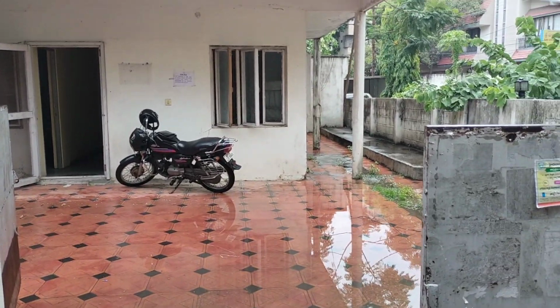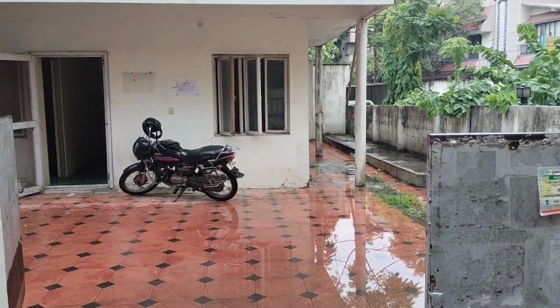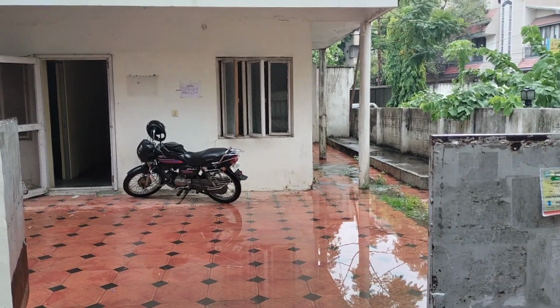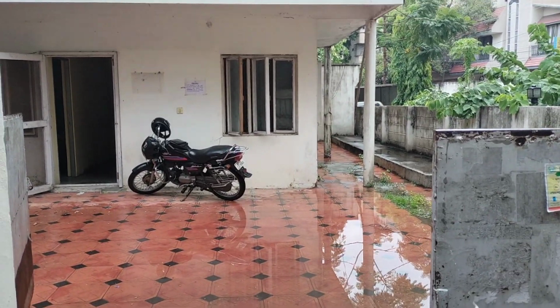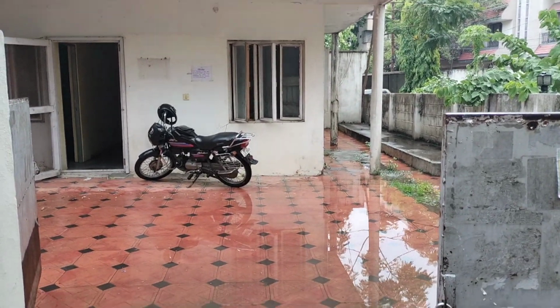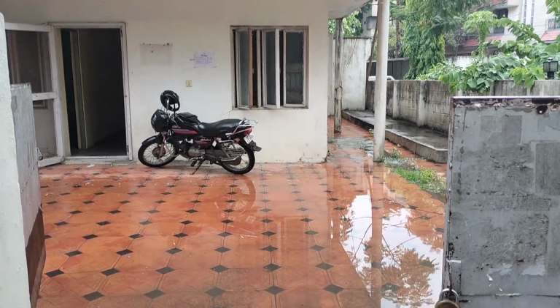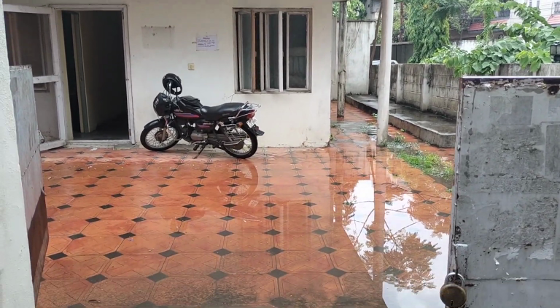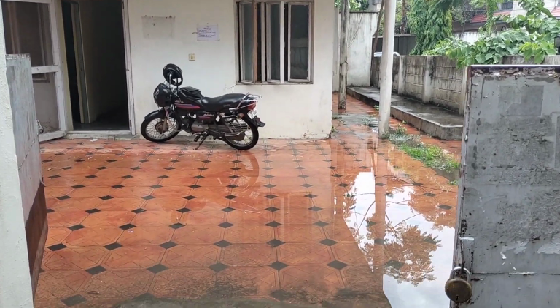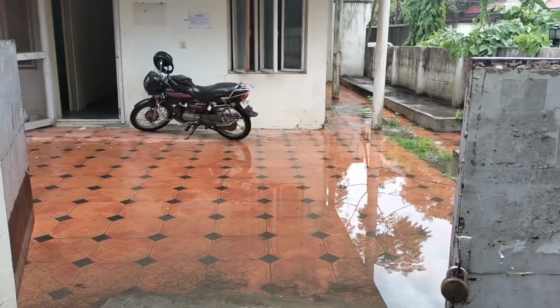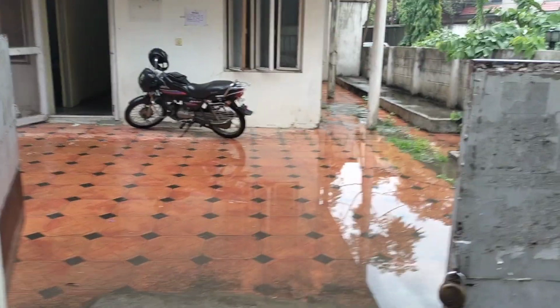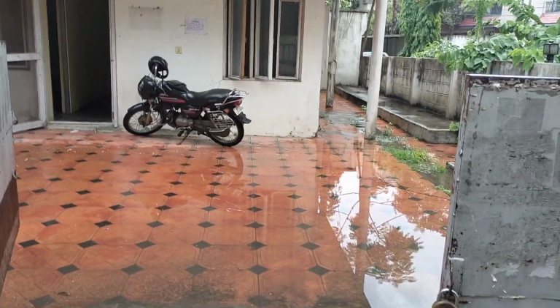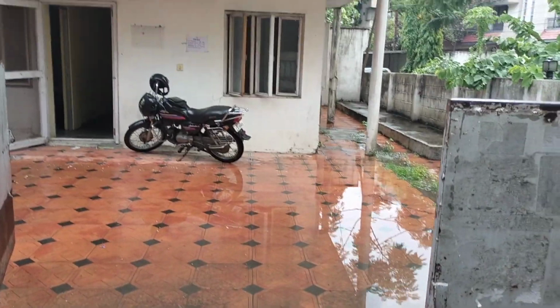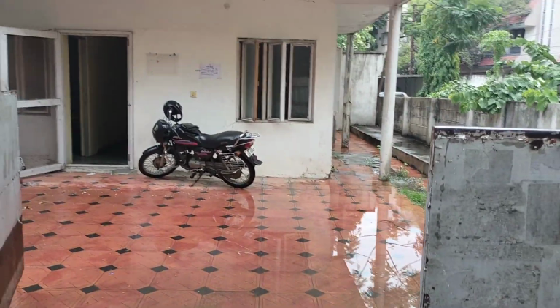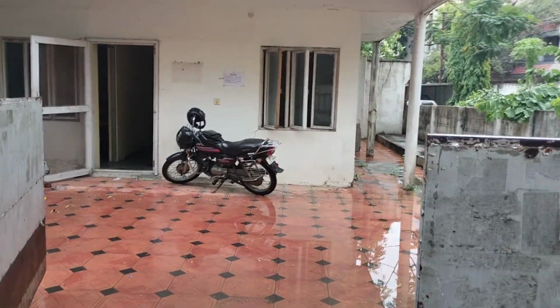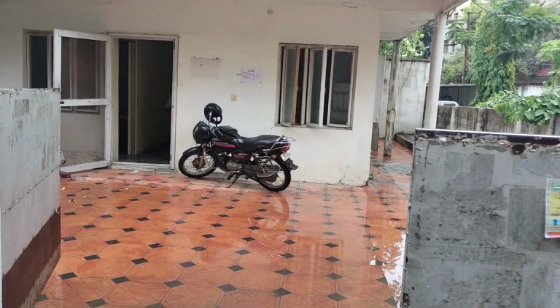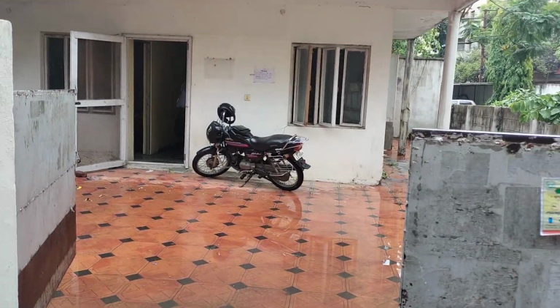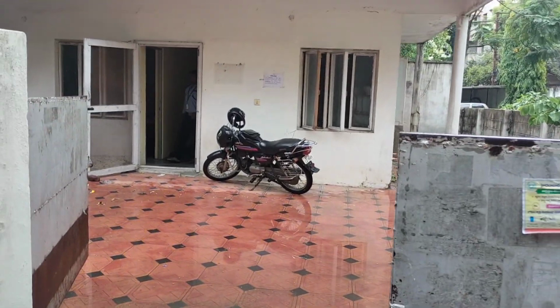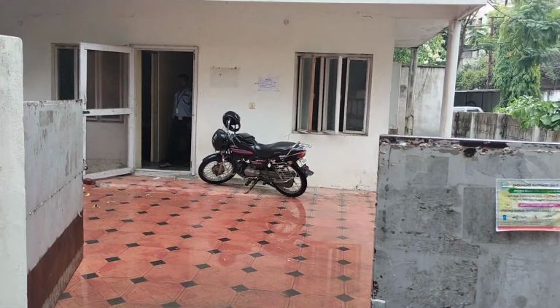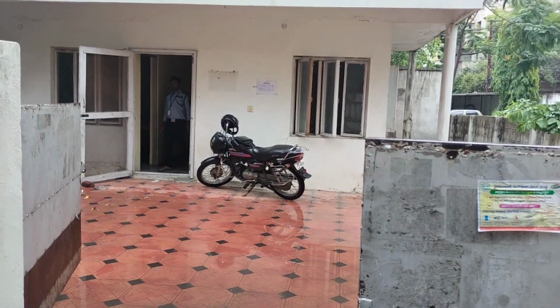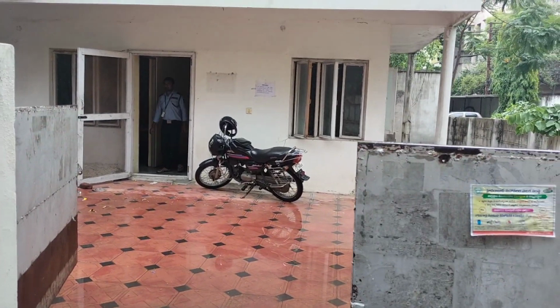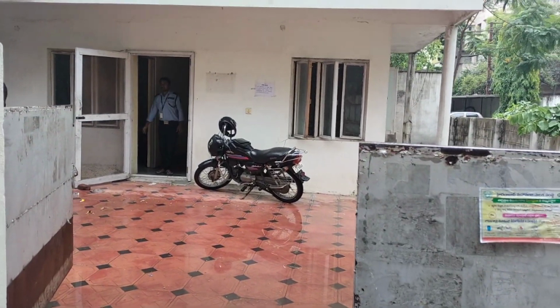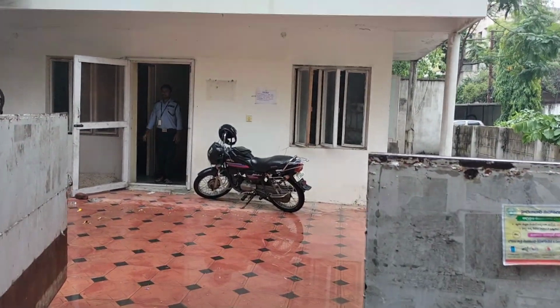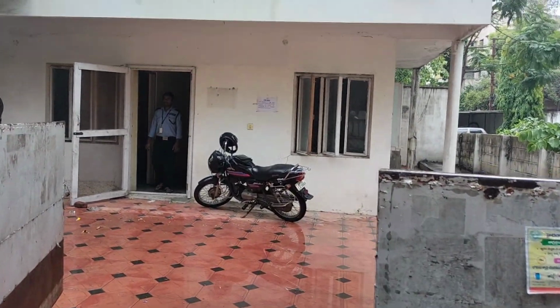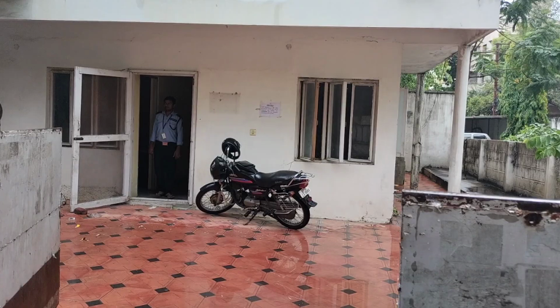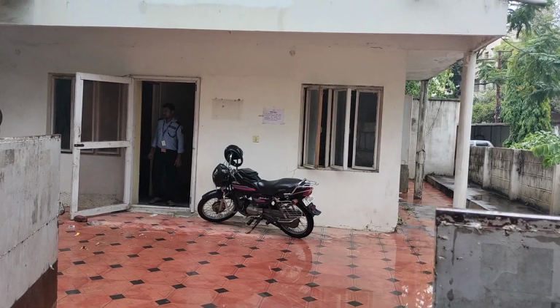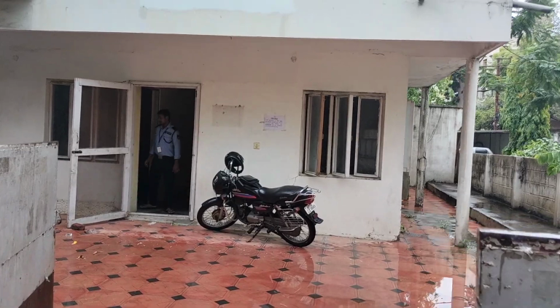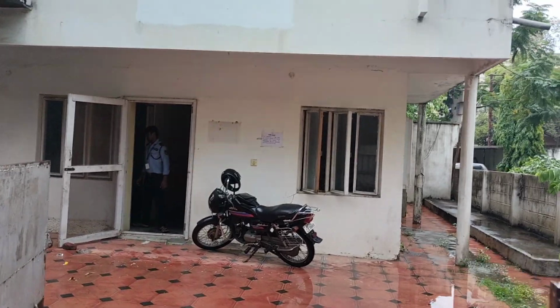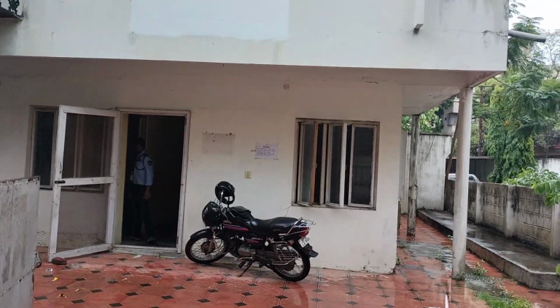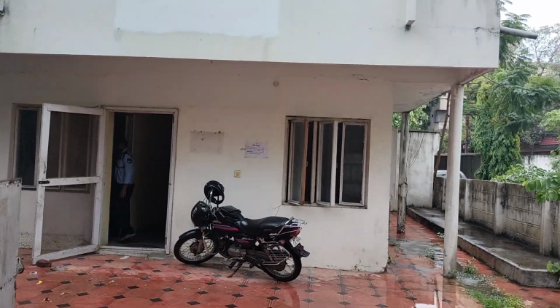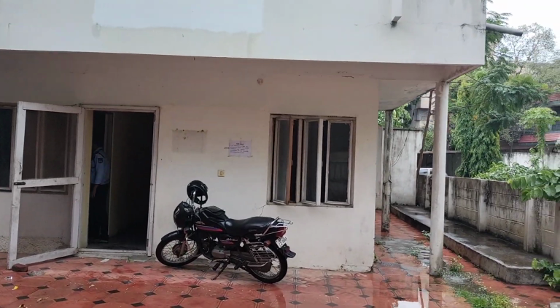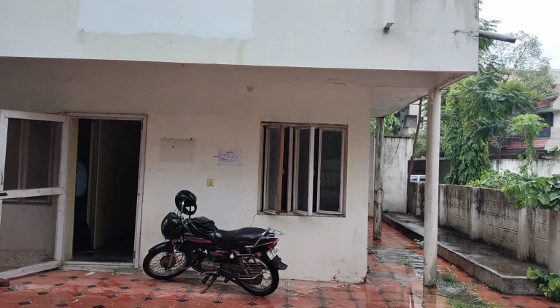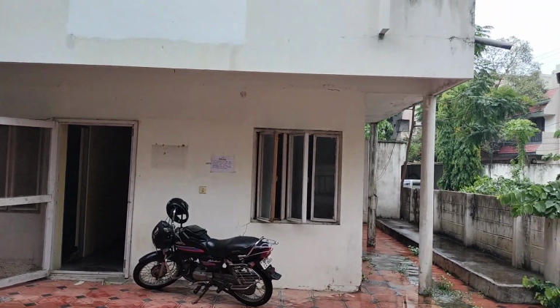Hello friends, welcome to Realty Plus Plus. This is the house G plus 2 and plus 10,000.